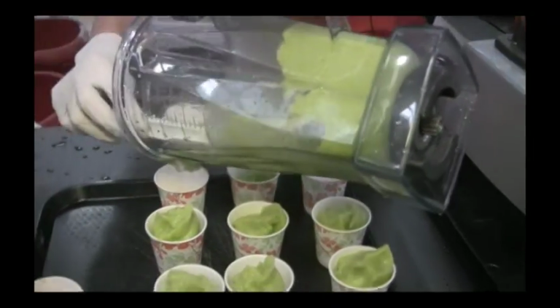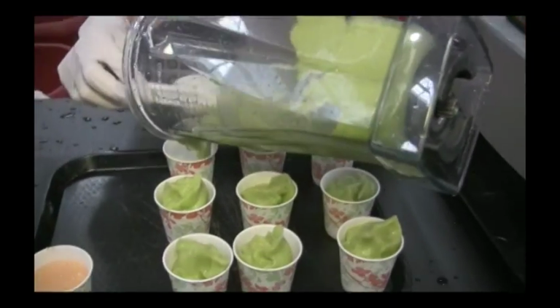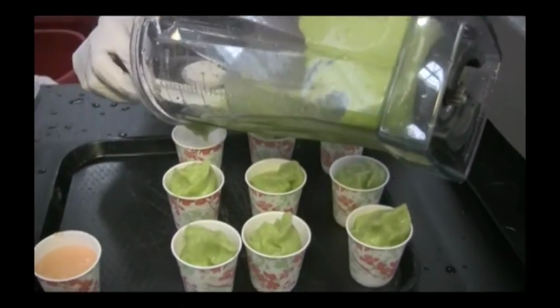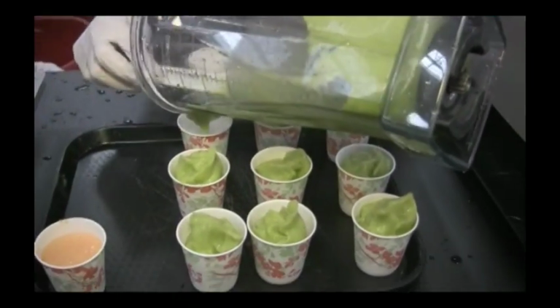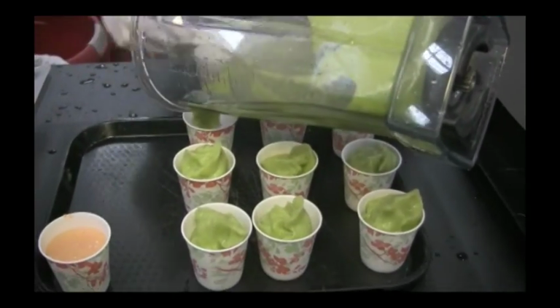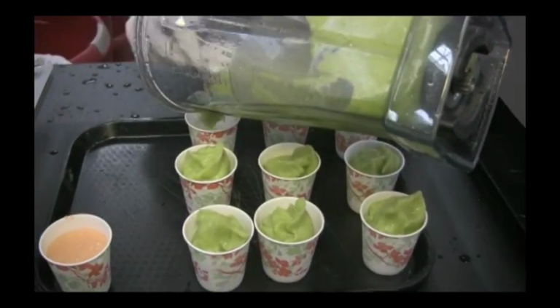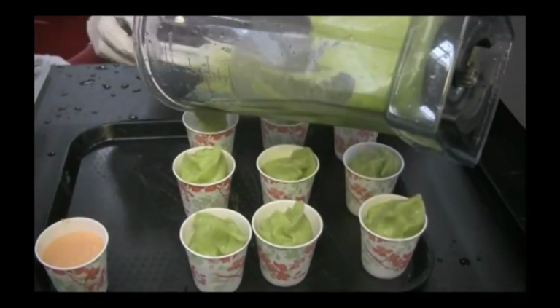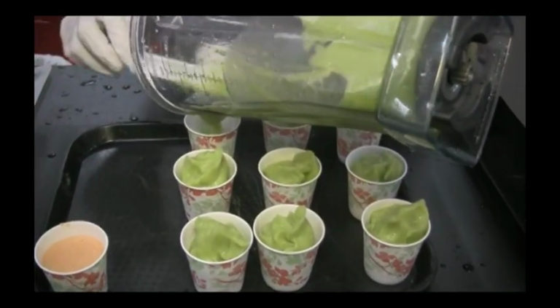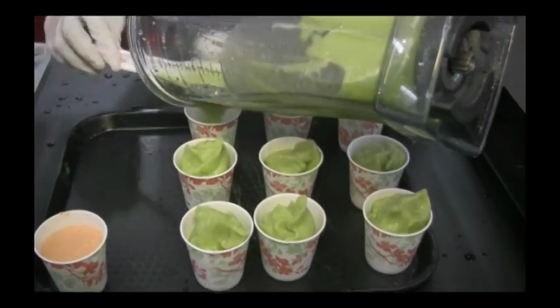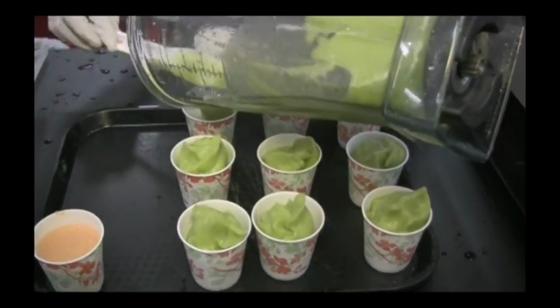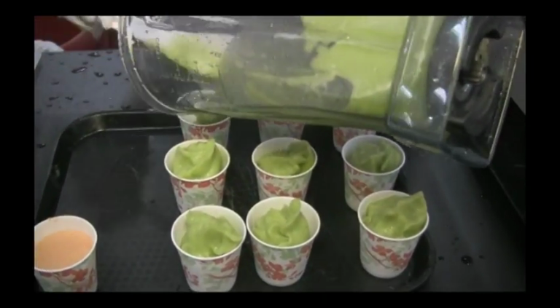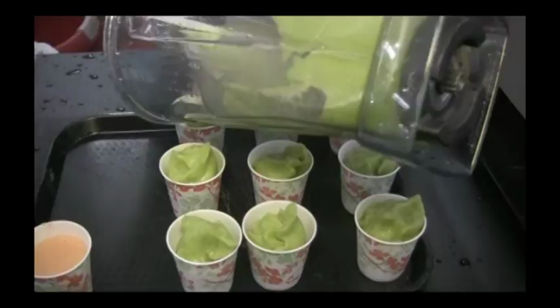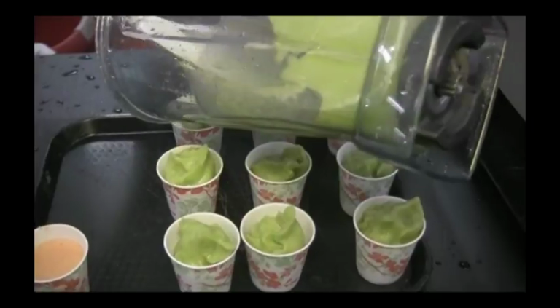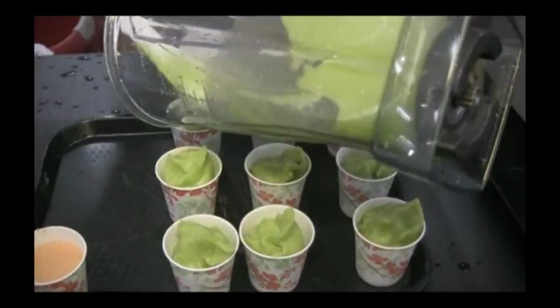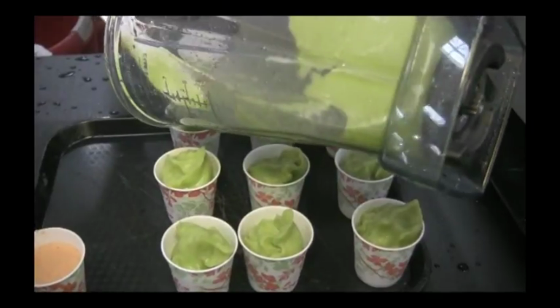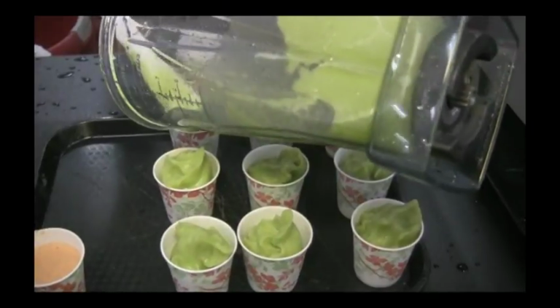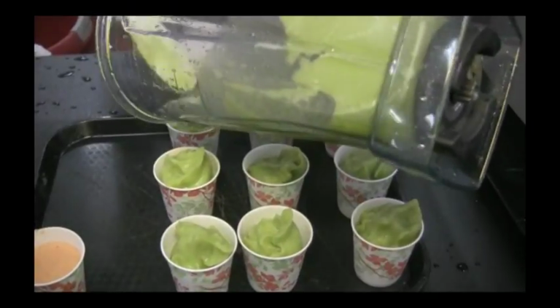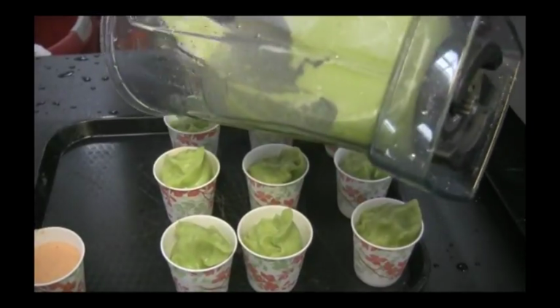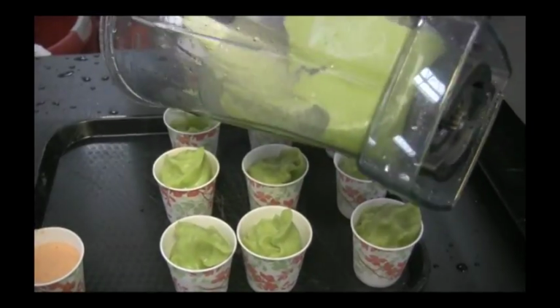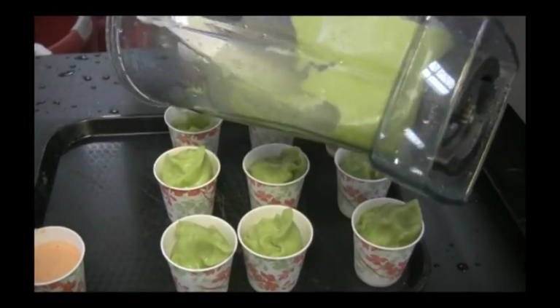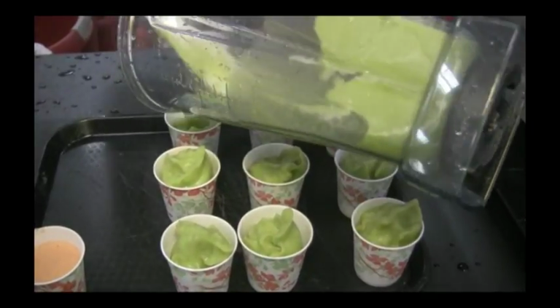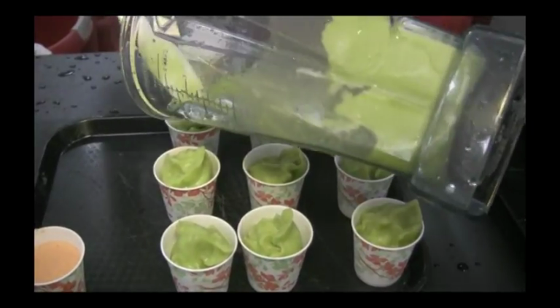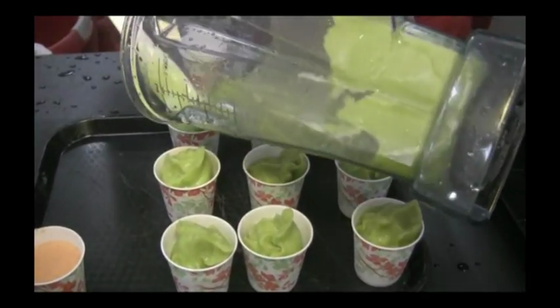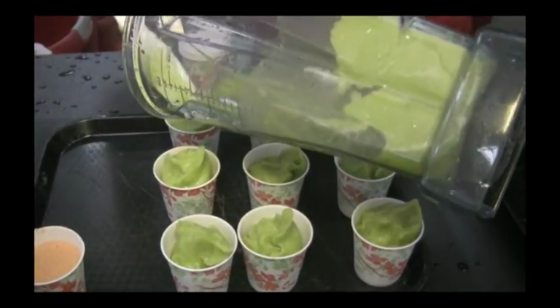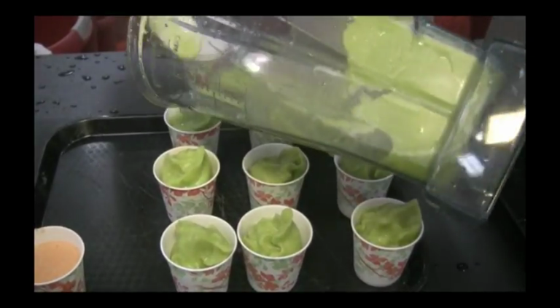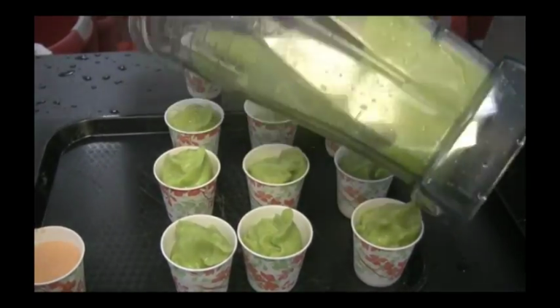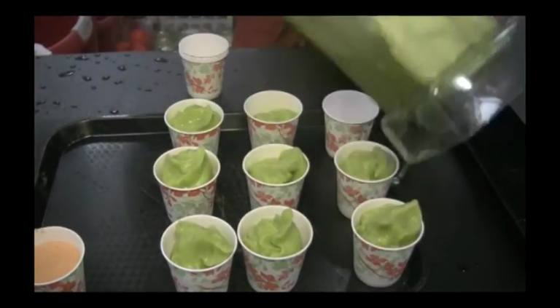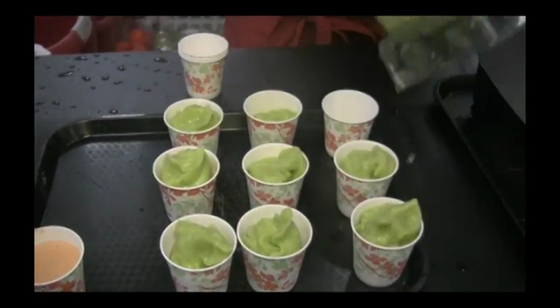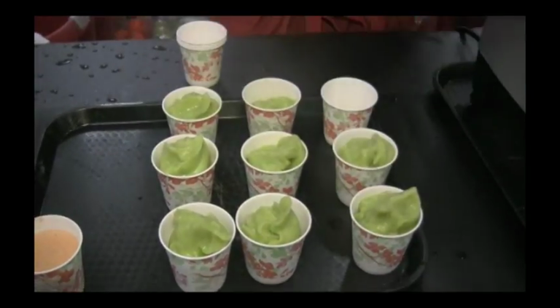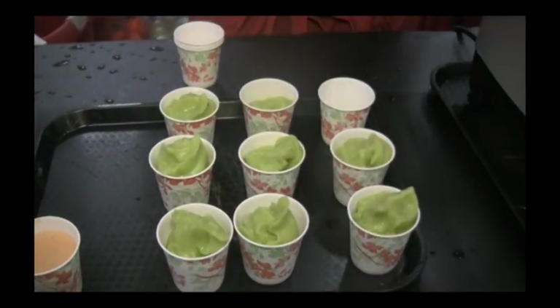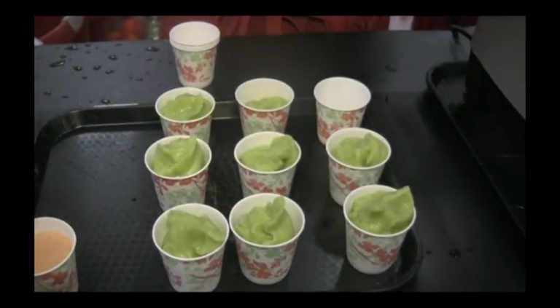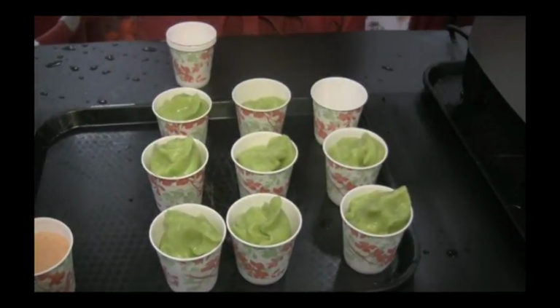You get a seven-year warranty when you purchase your Vitamix. That's a complete warranty — it covers you entirely.